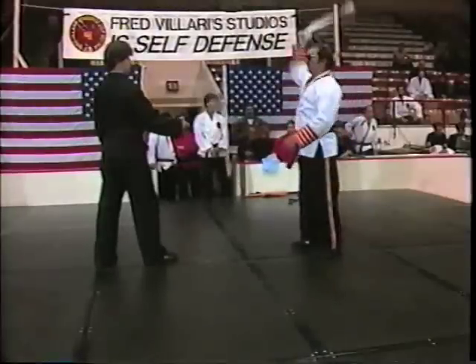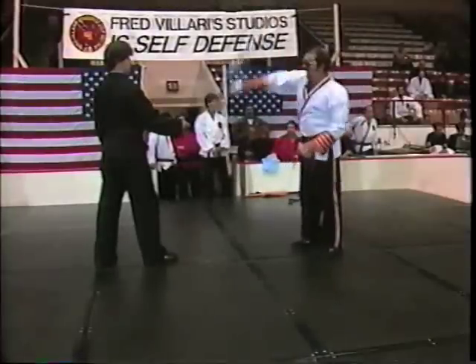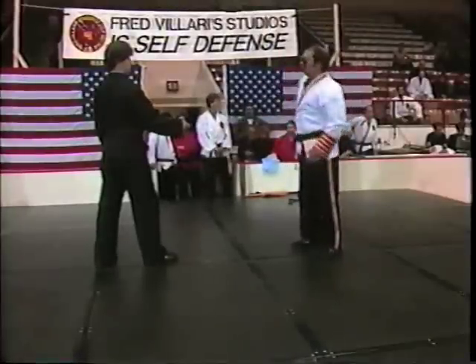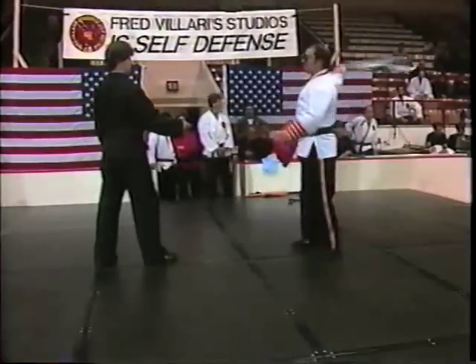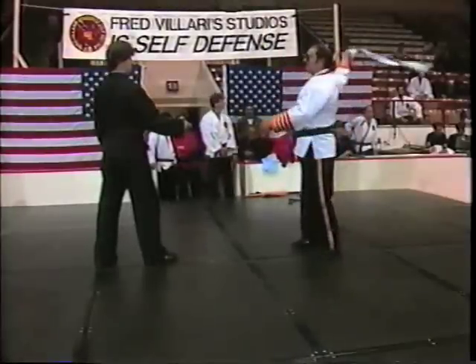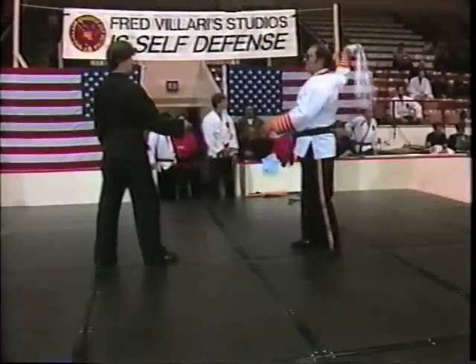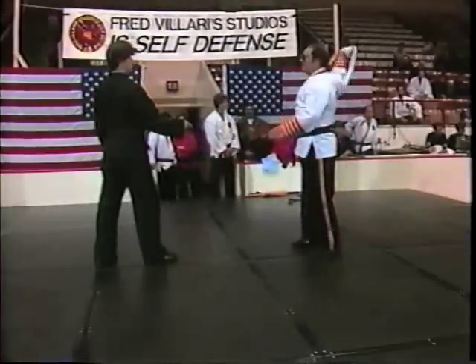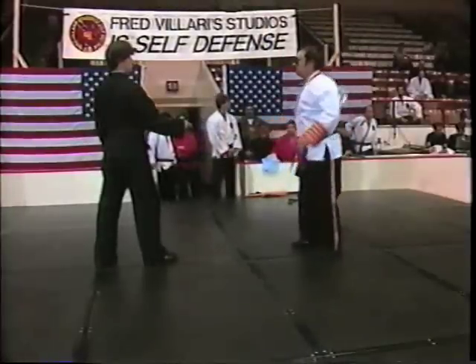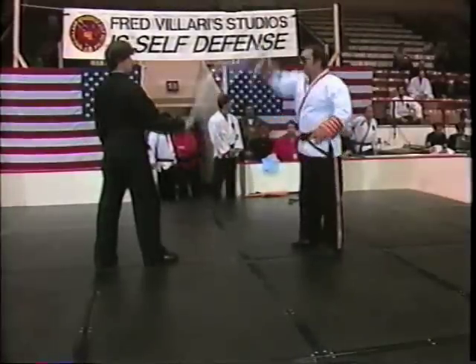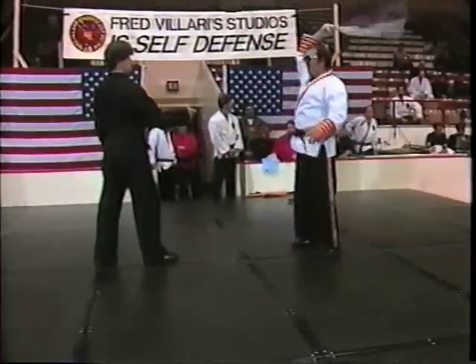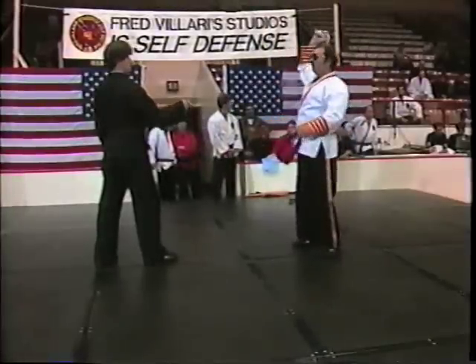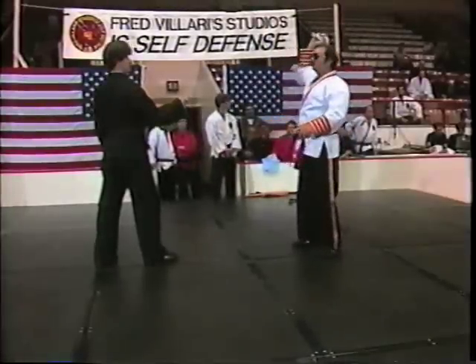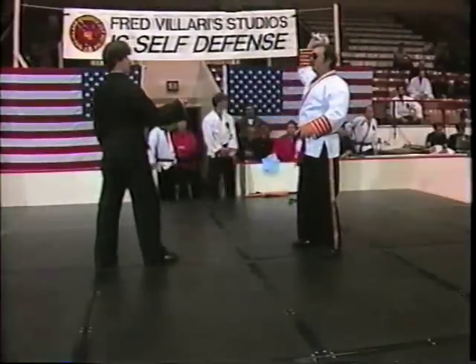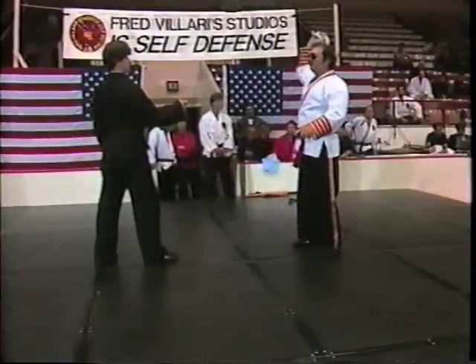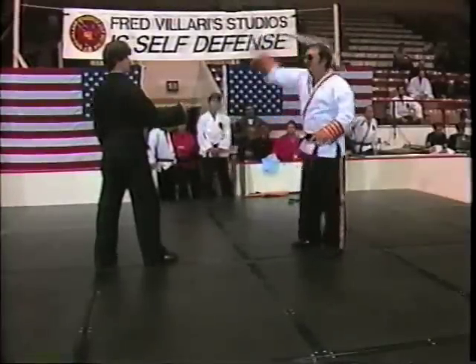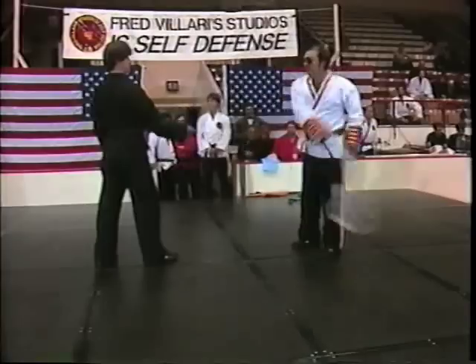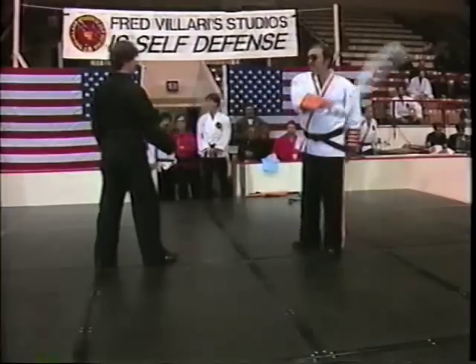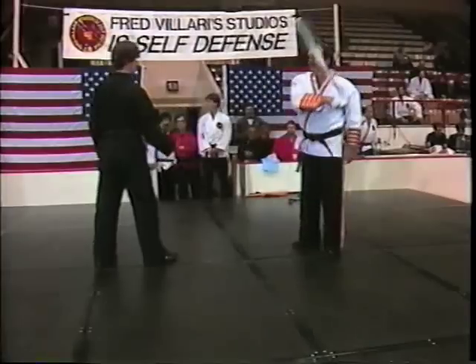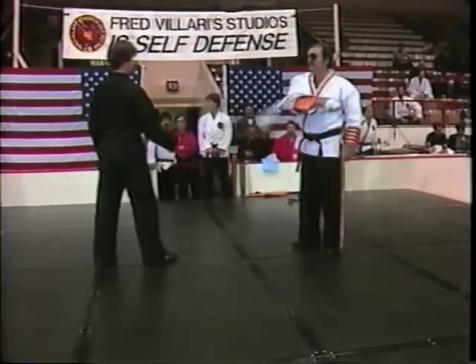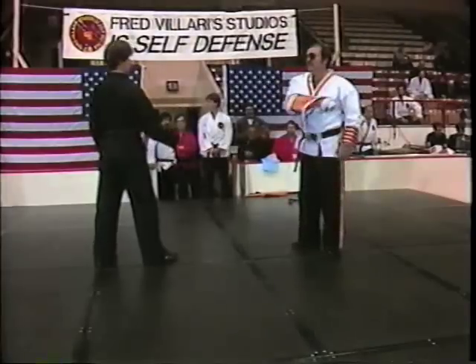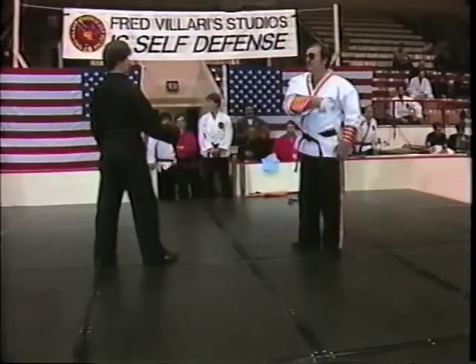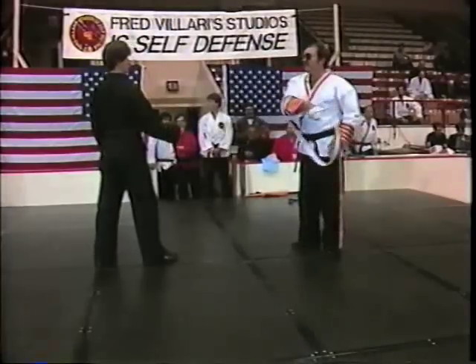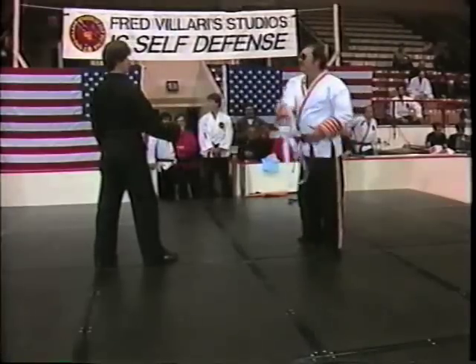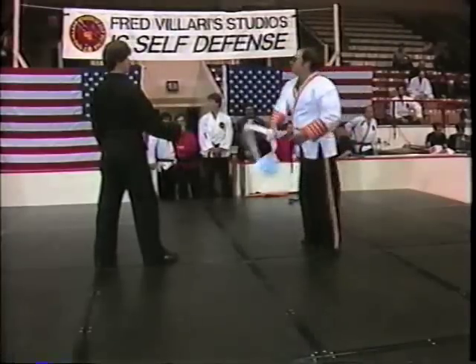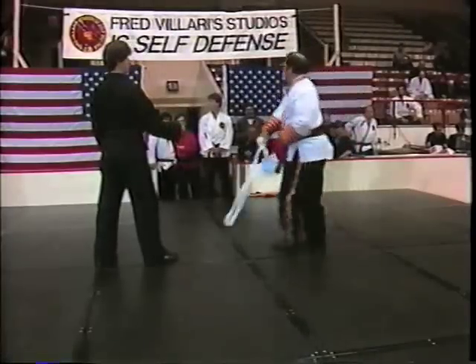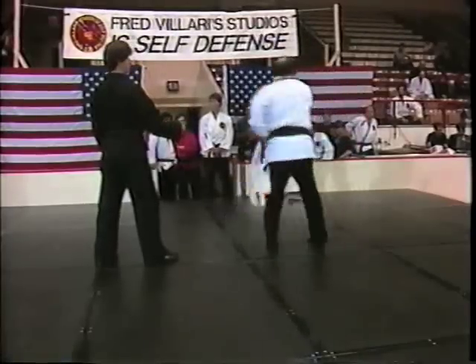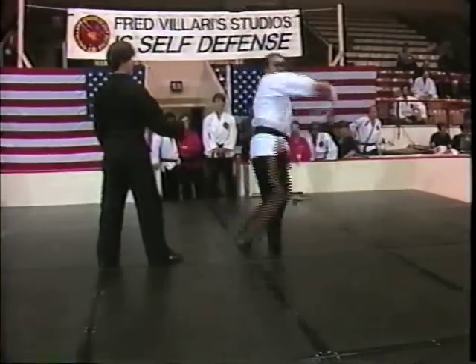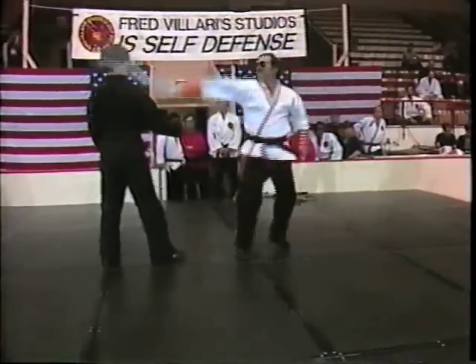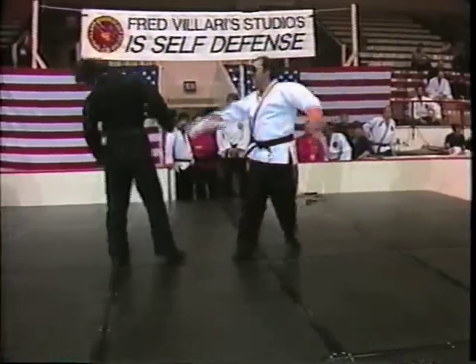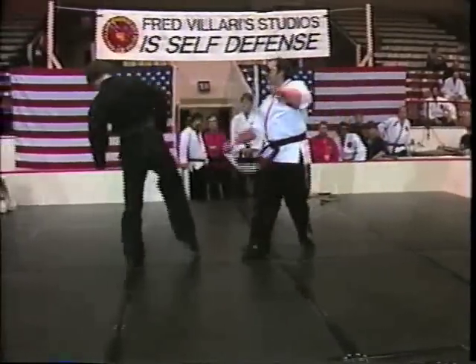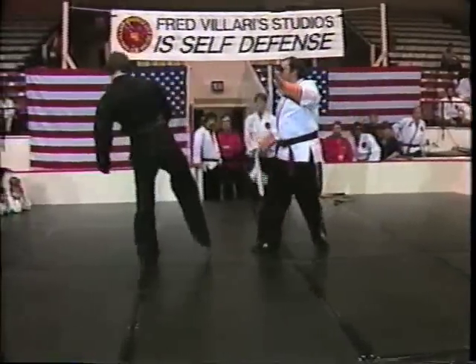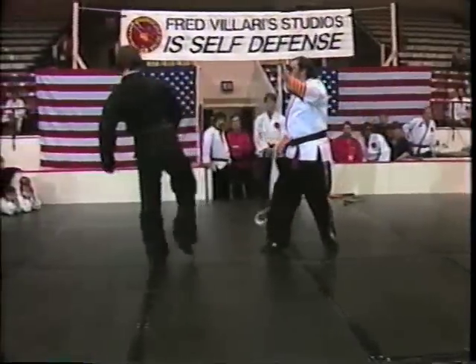Want to strike? Strike. Want to strike up? Strike down, strike. Turn, strike.